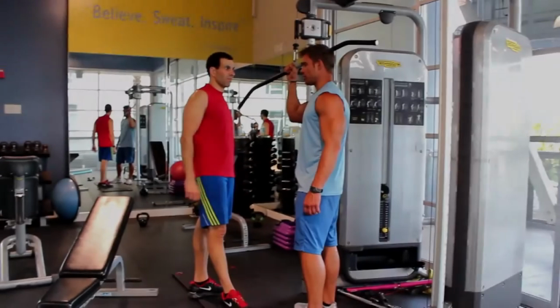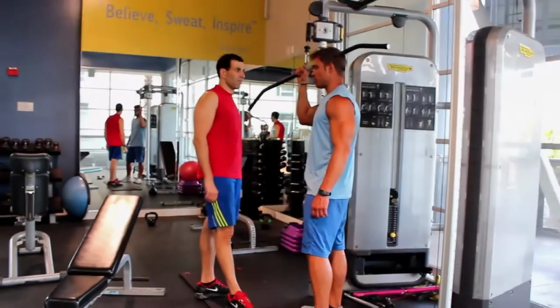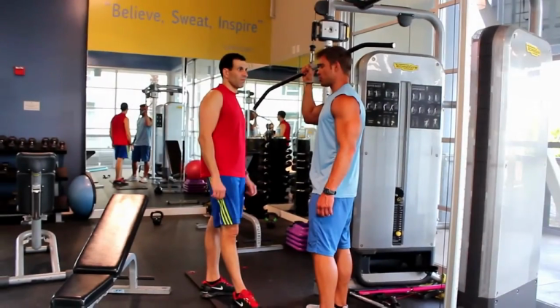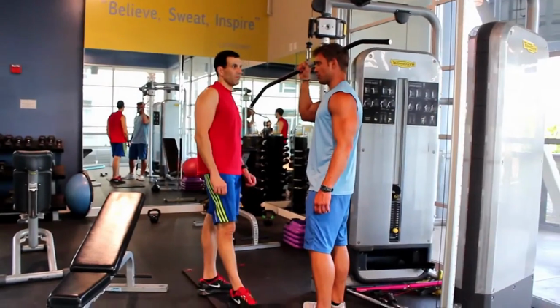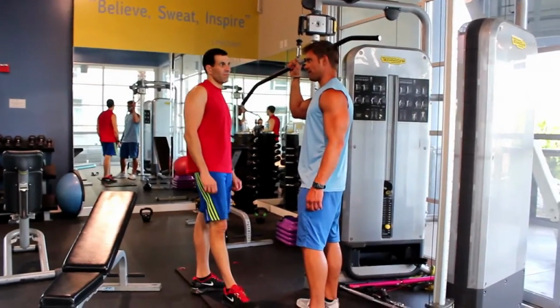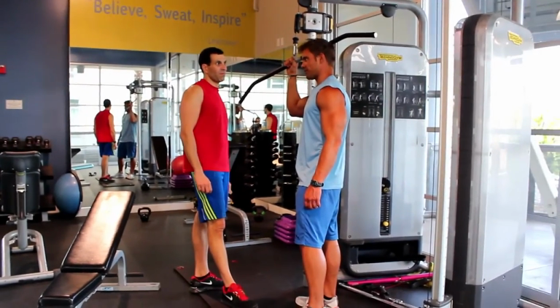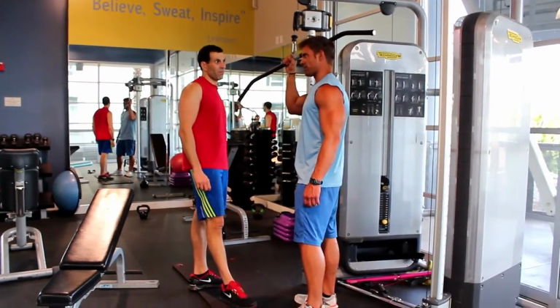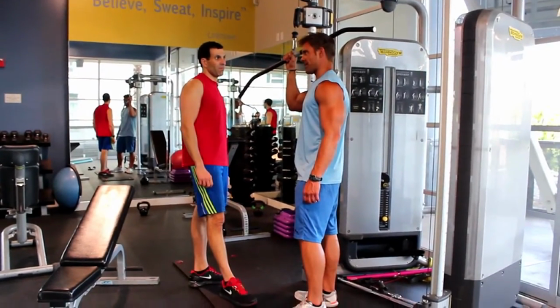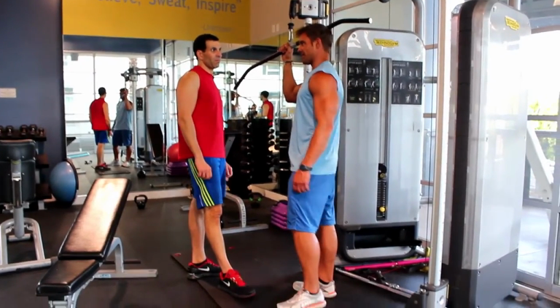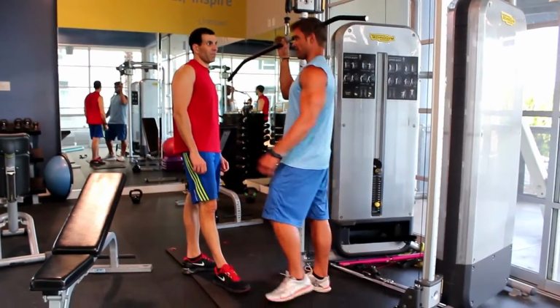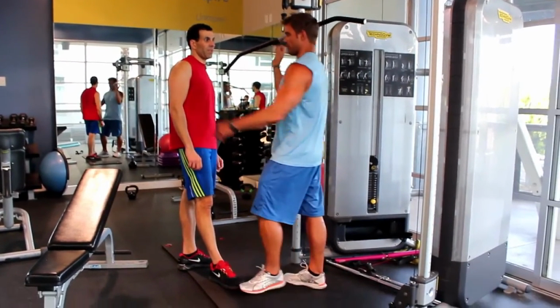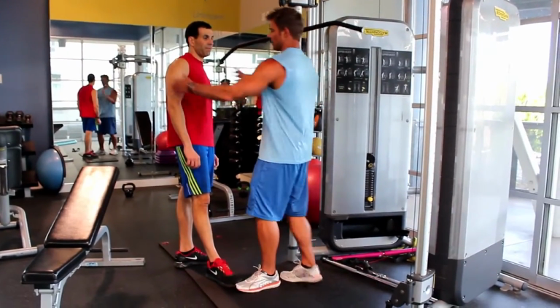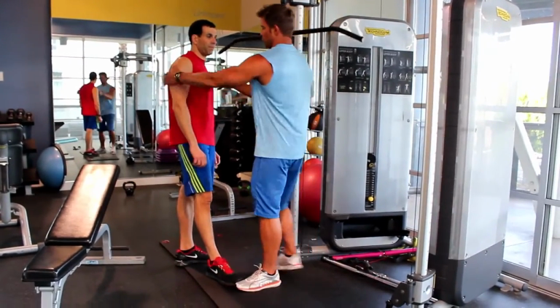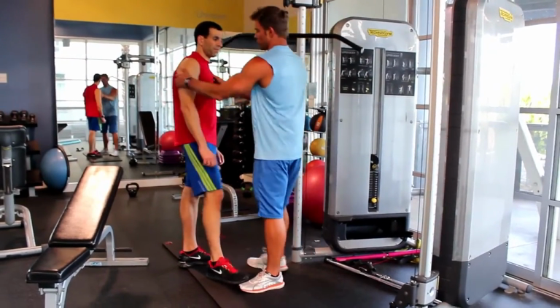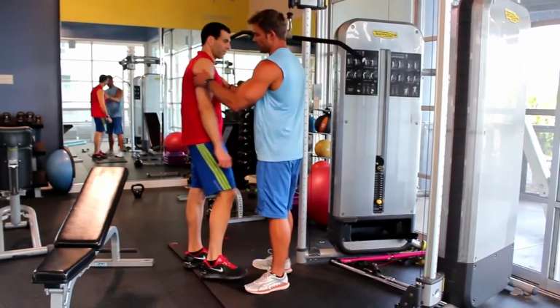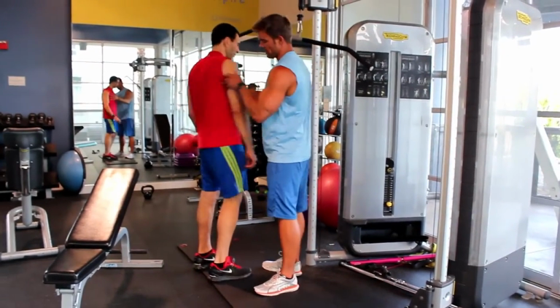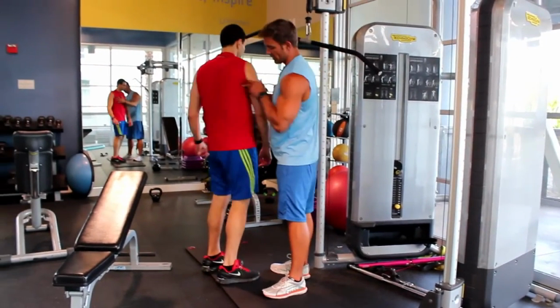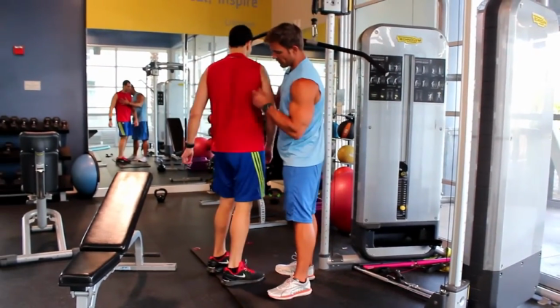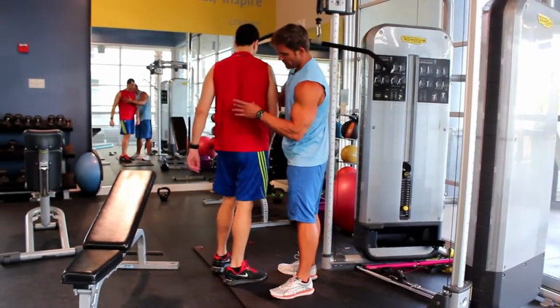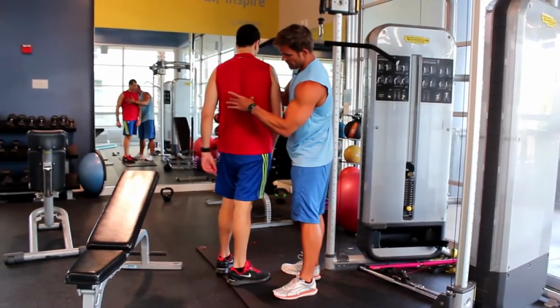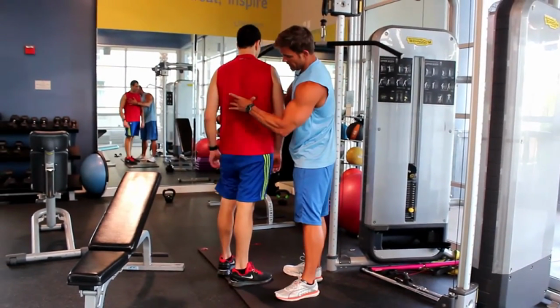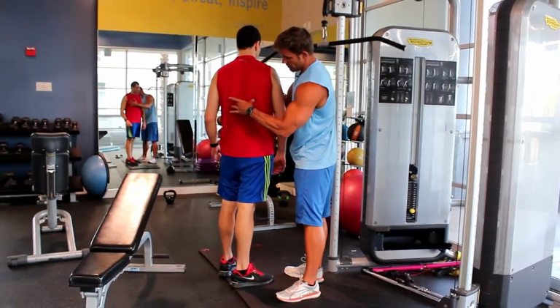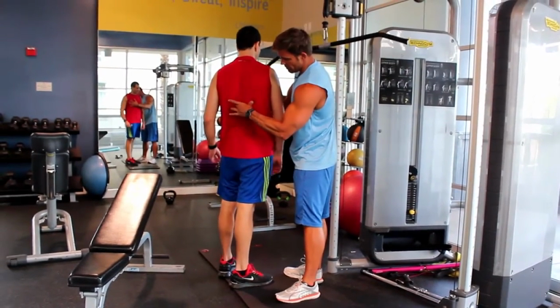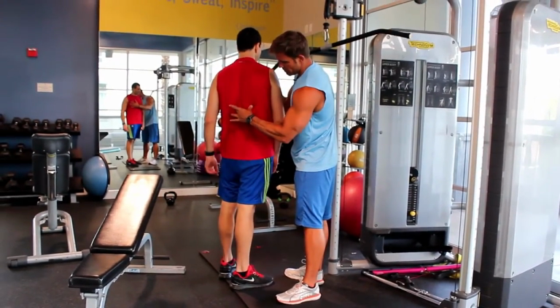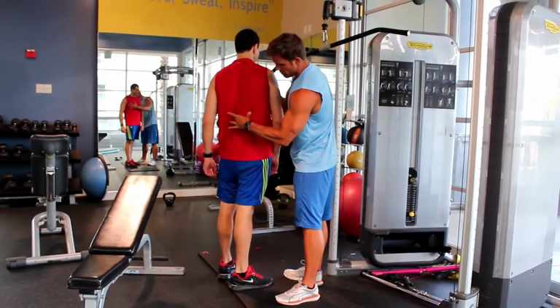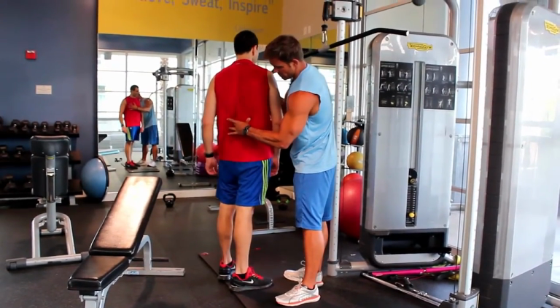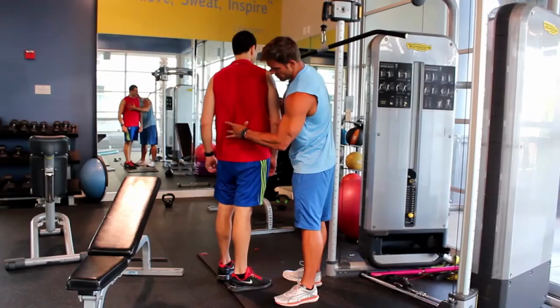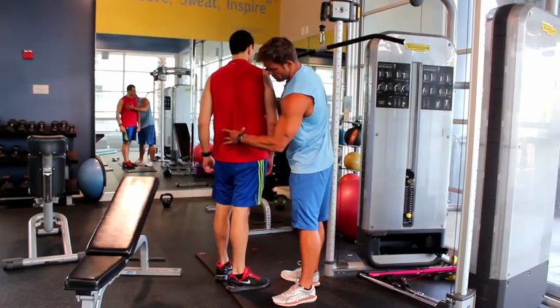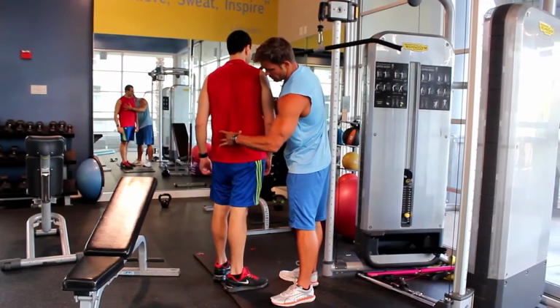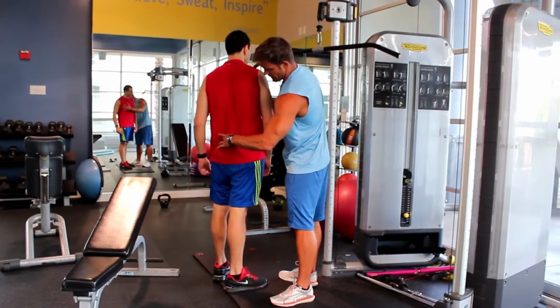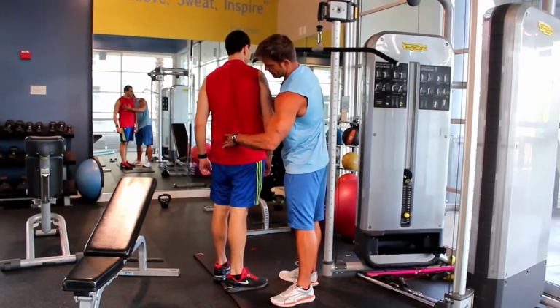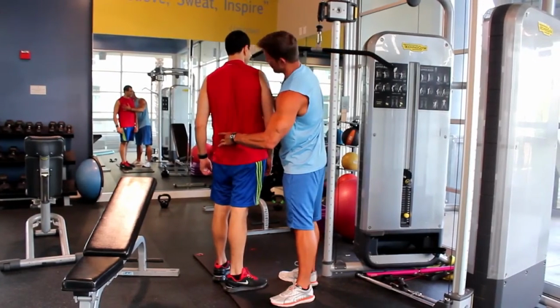You should have felt it right down there. You should have been feeling it here, all the way down to there.